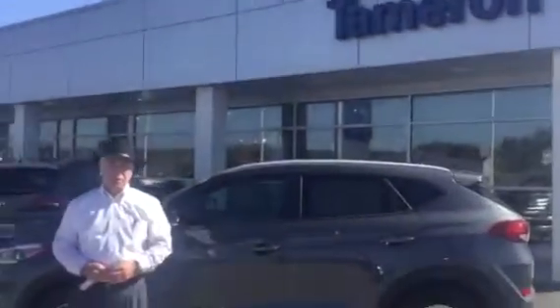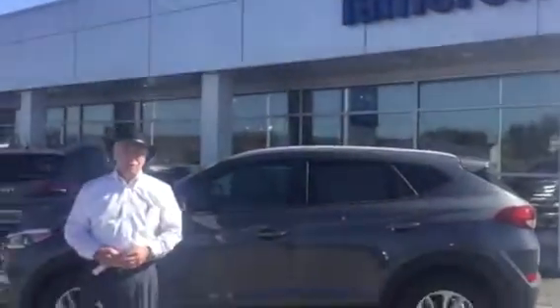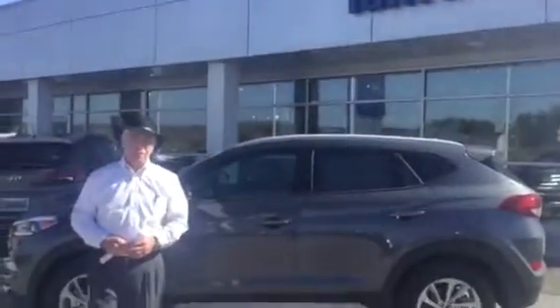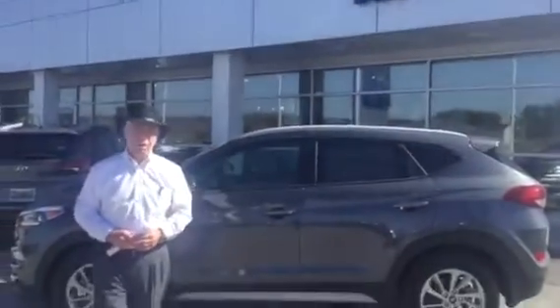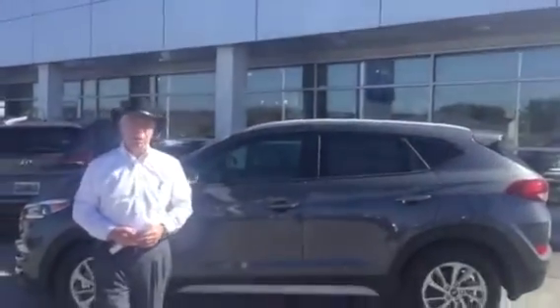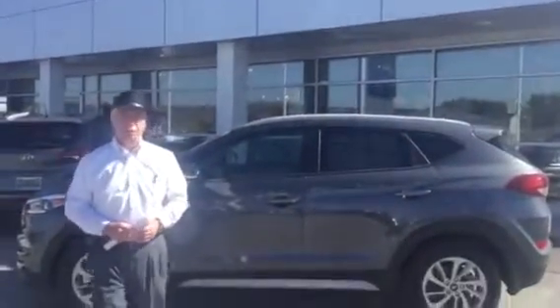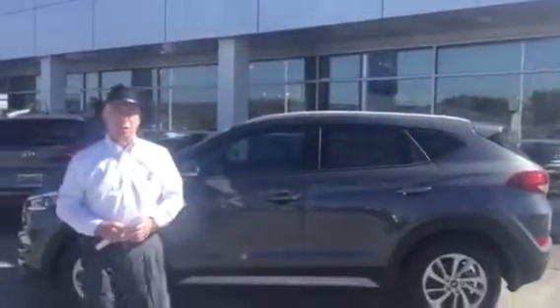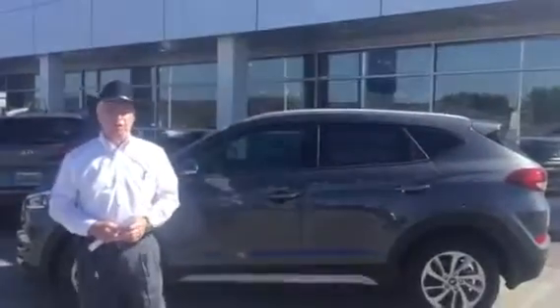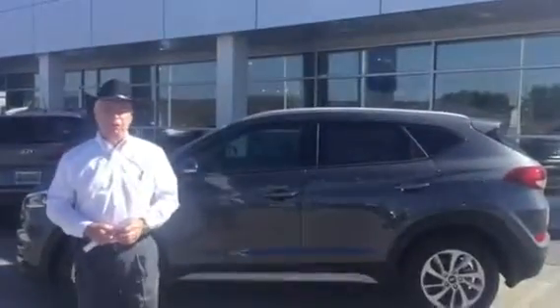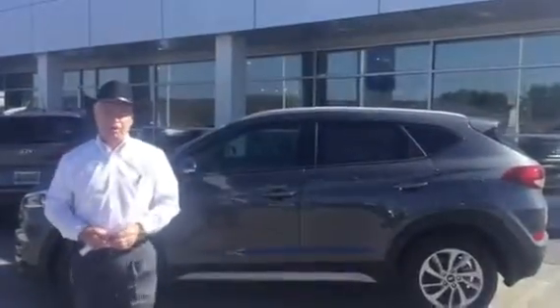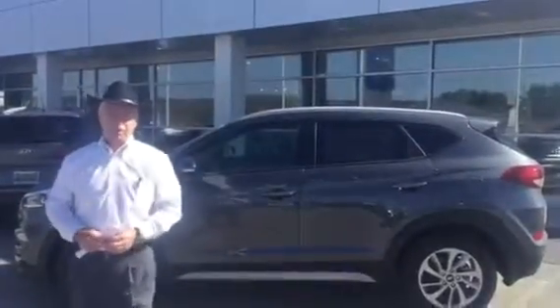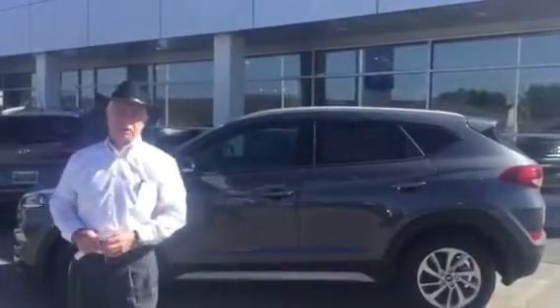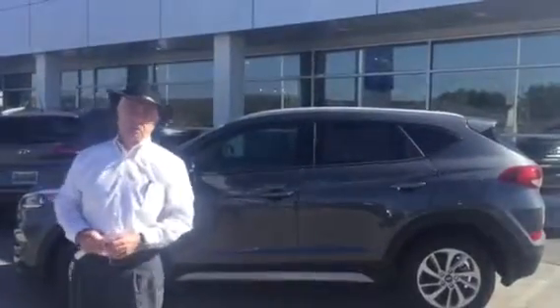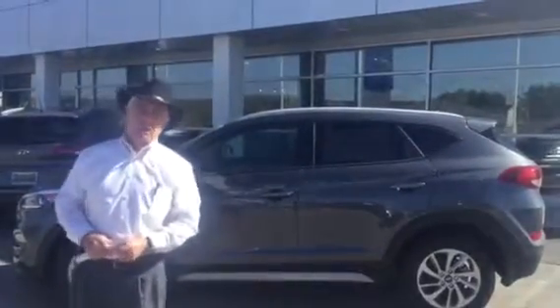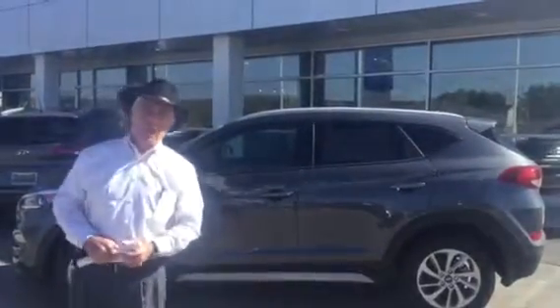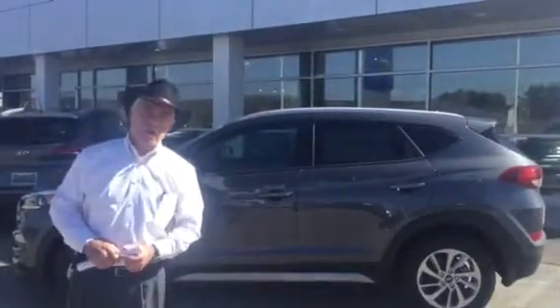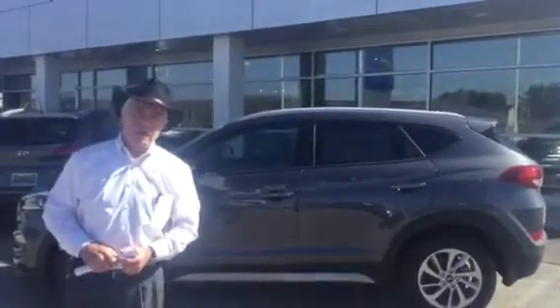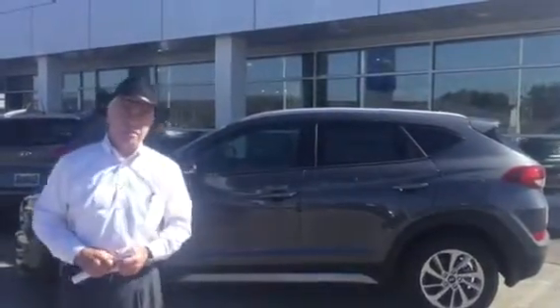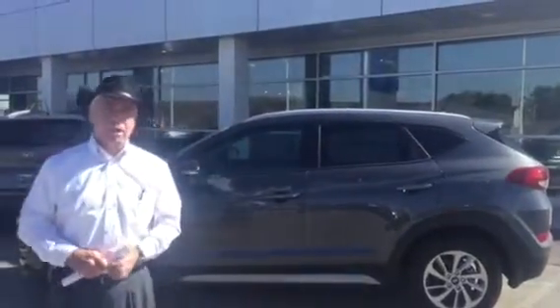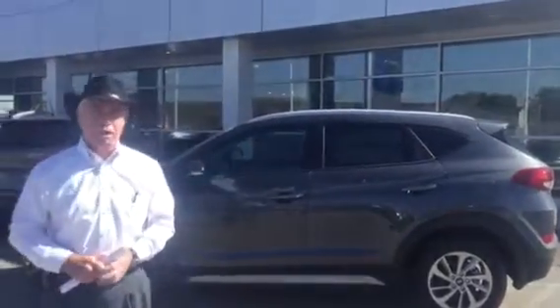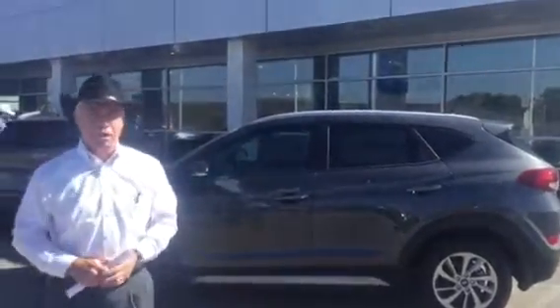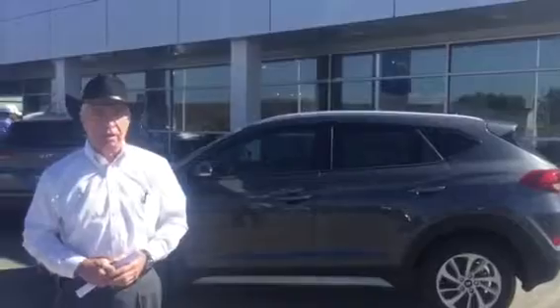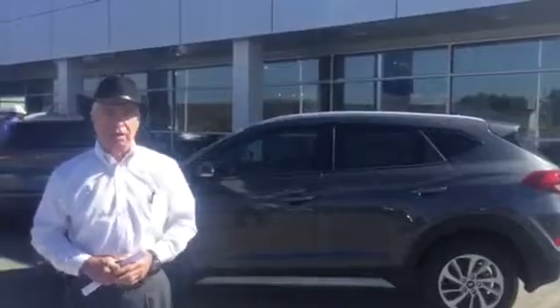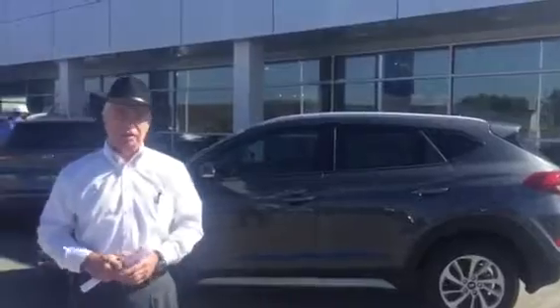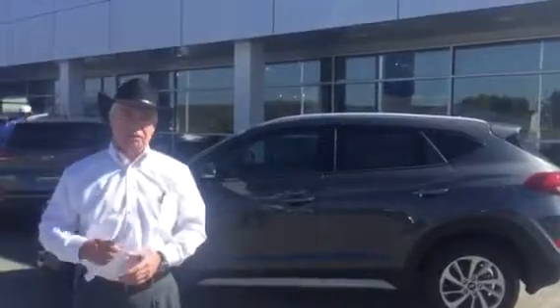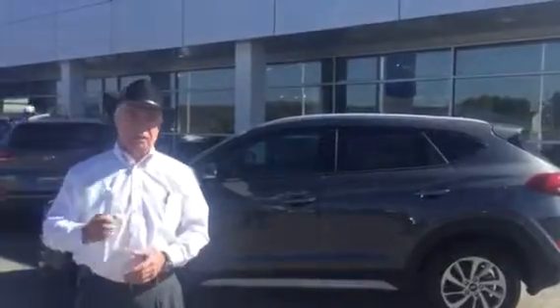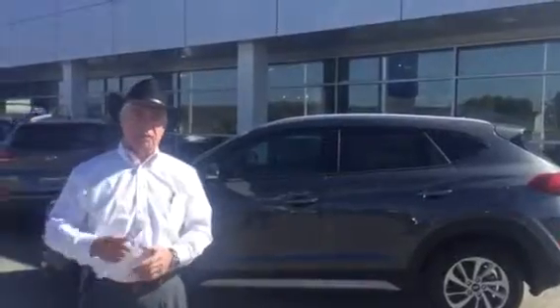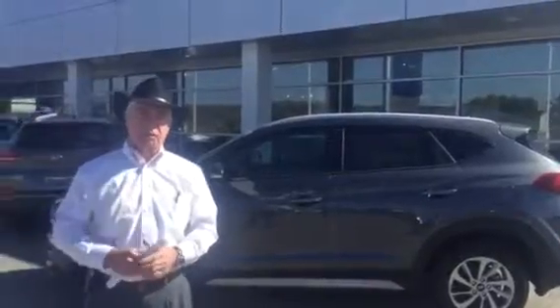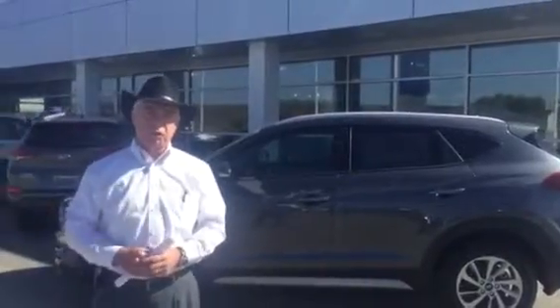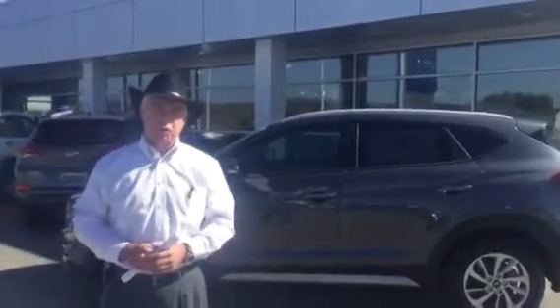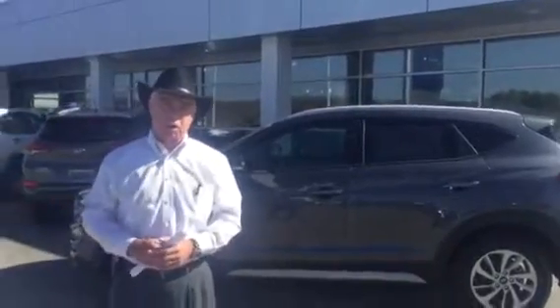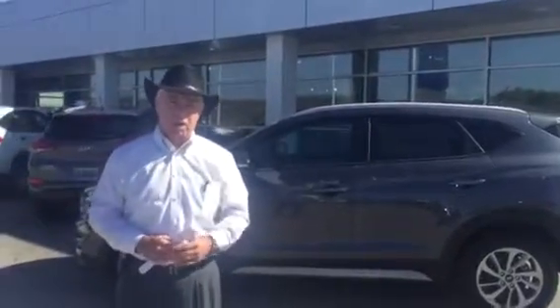Good morning, Mr. Ronald Farrier. It's Corky Heard at Tamron Hyundai. I'd like to thank you for your inquiry.